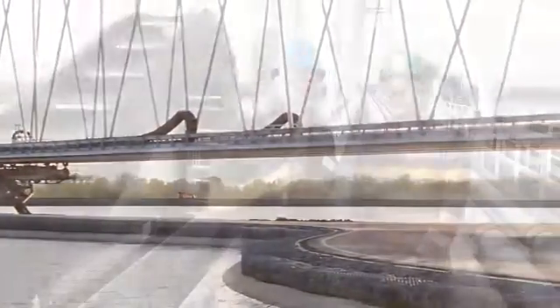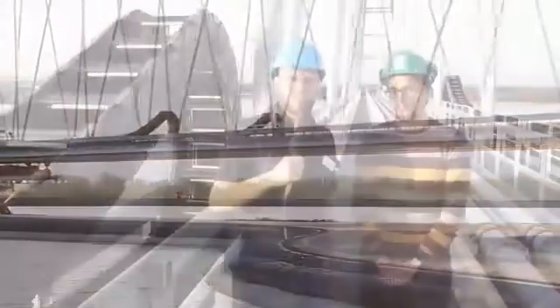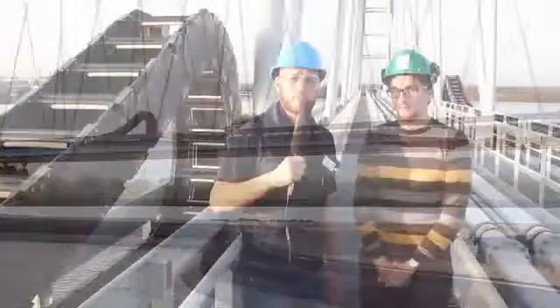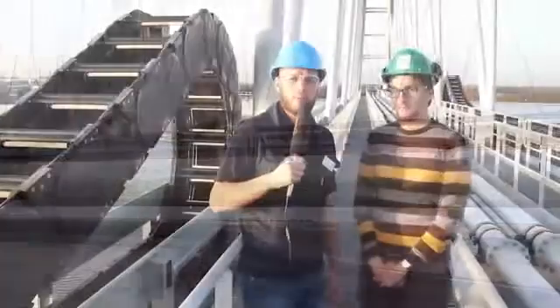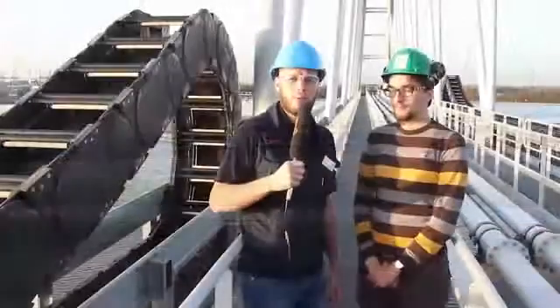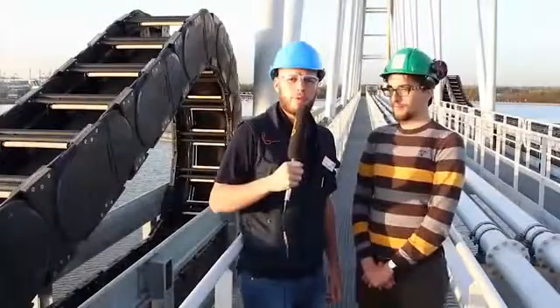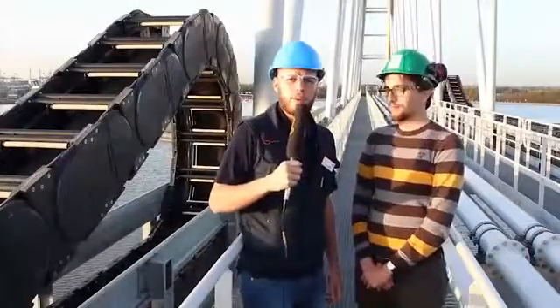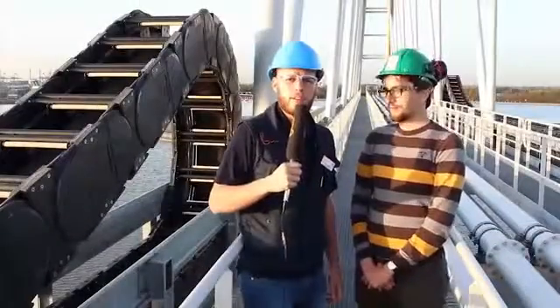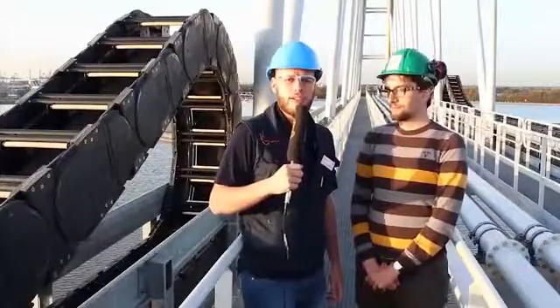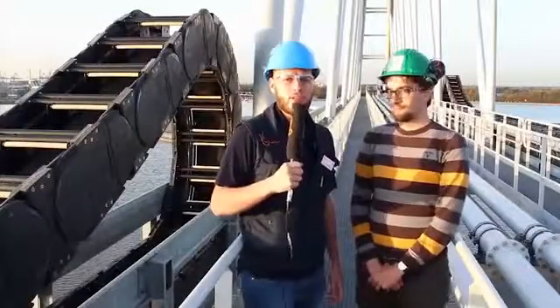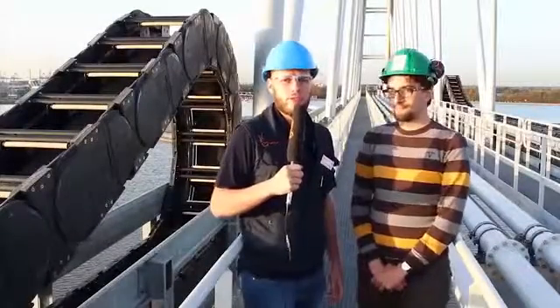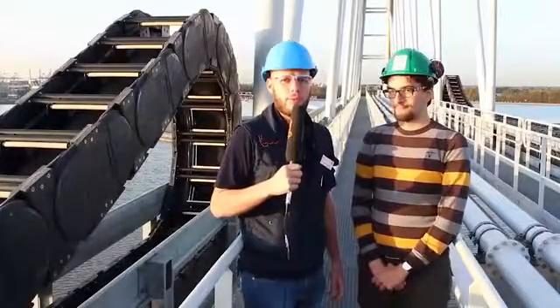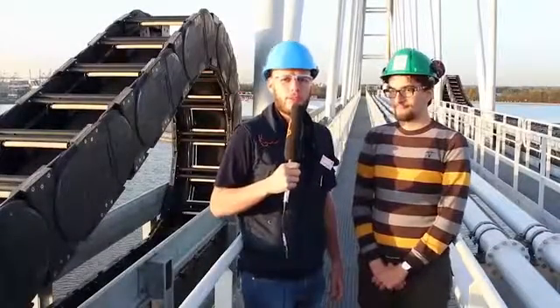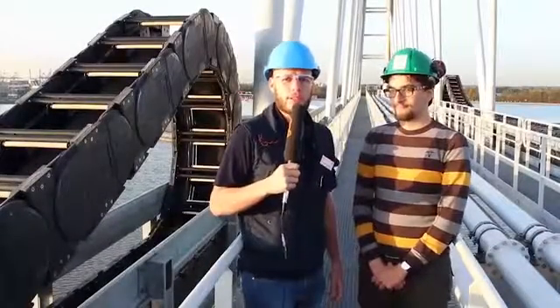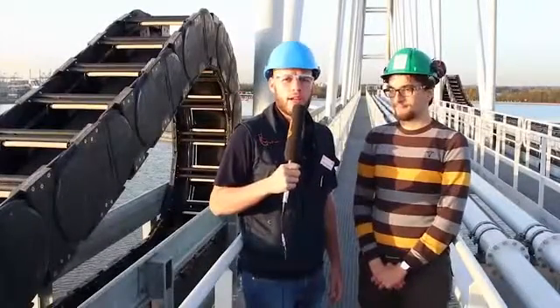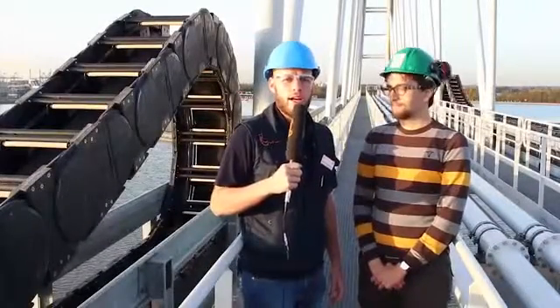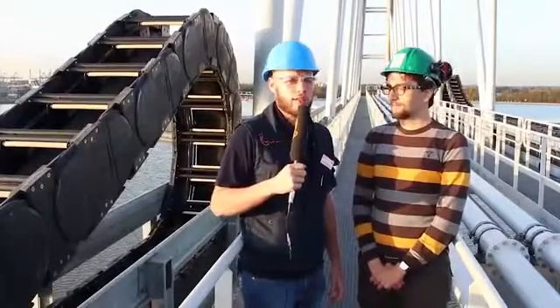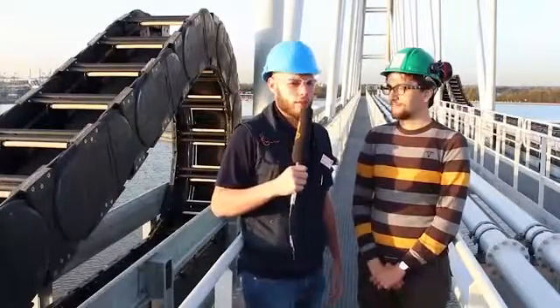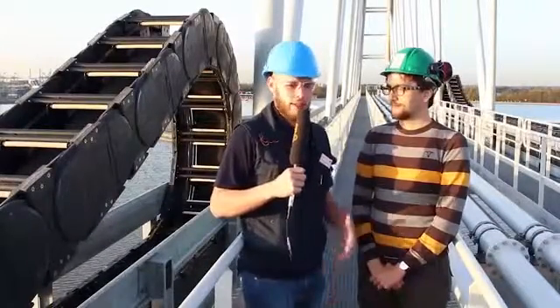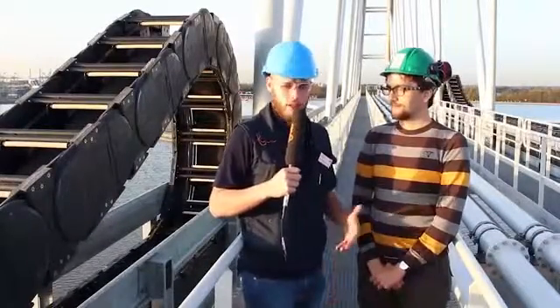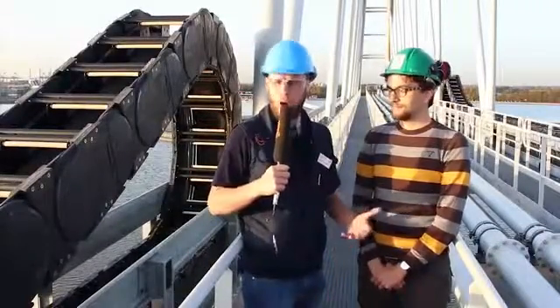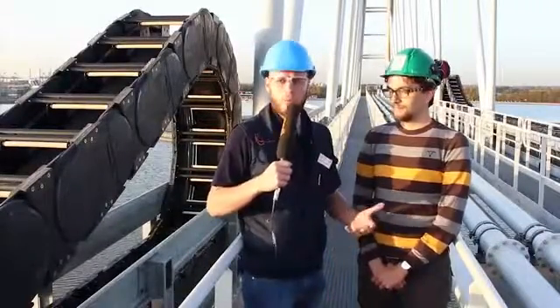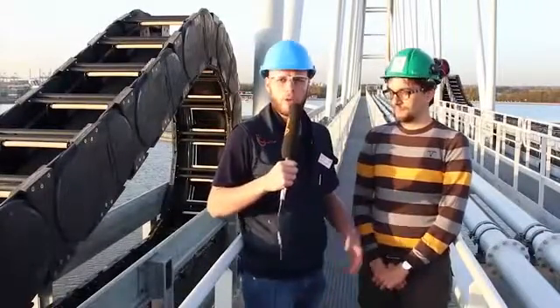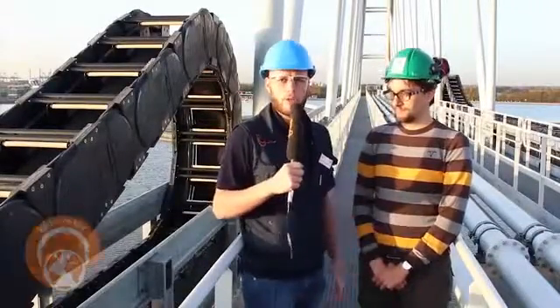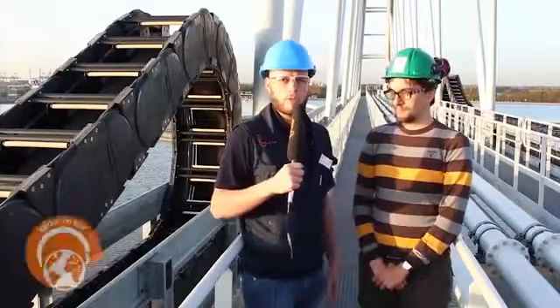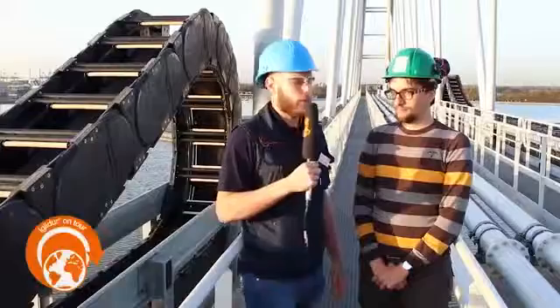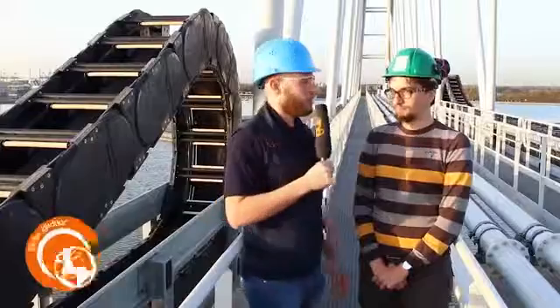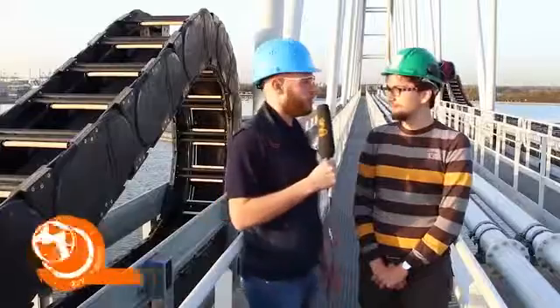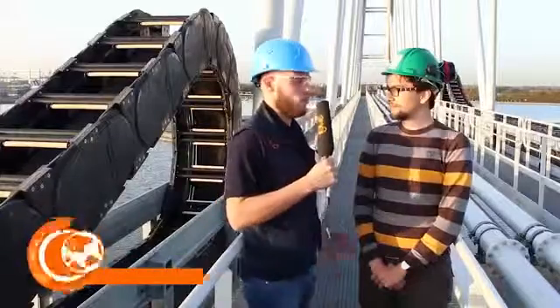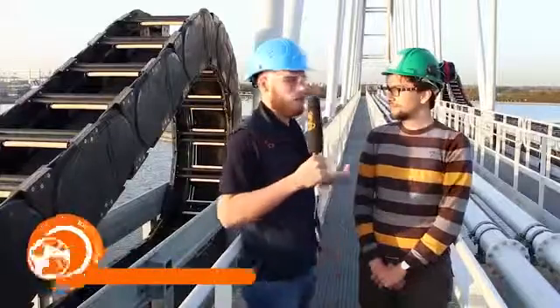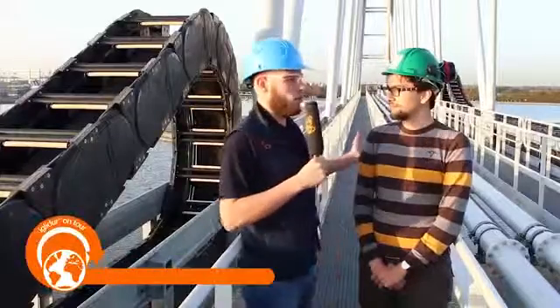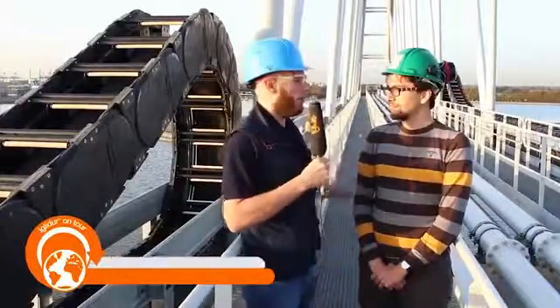So I'm standing here with Robby, an engineer from Amoras. We're standing on a bridge and Robby, can you tell us what is this all about?